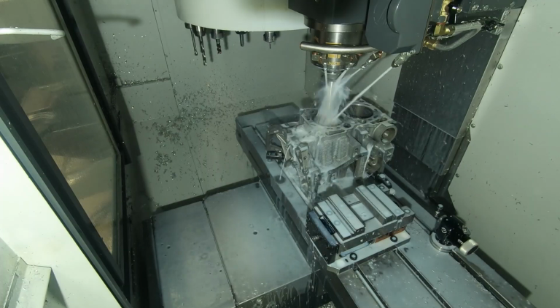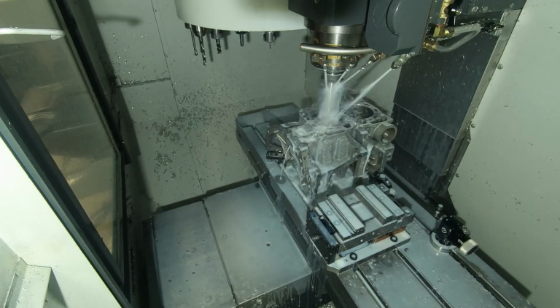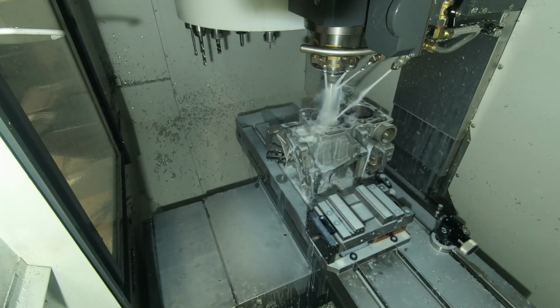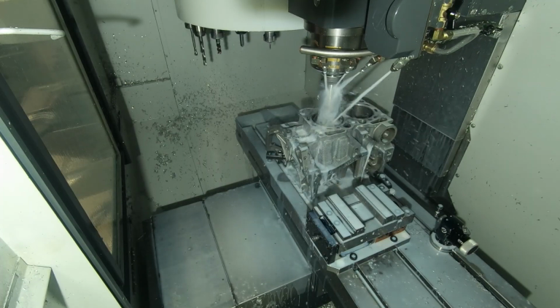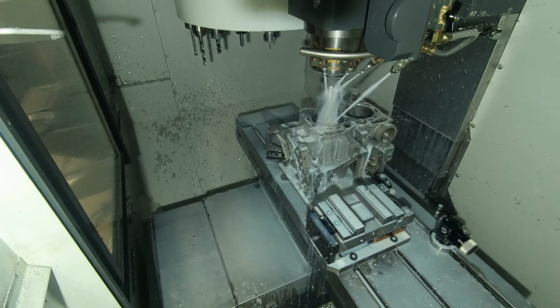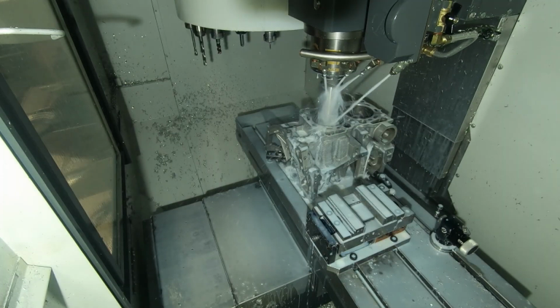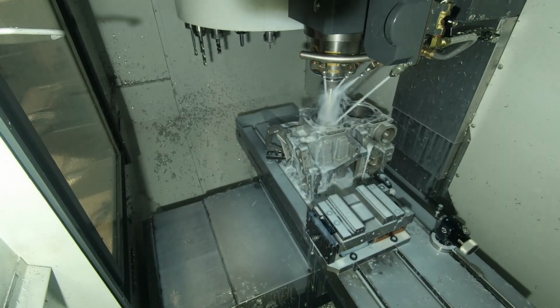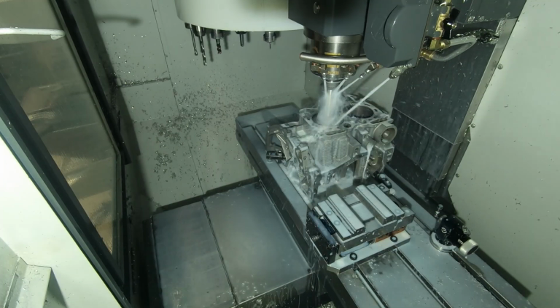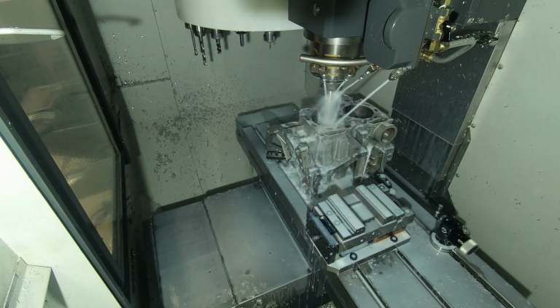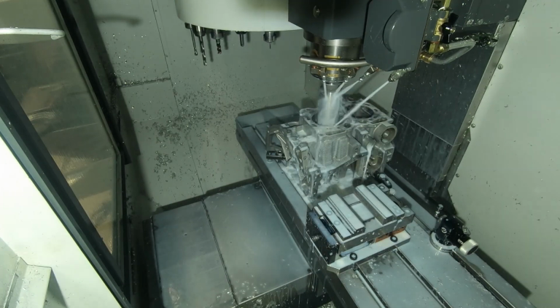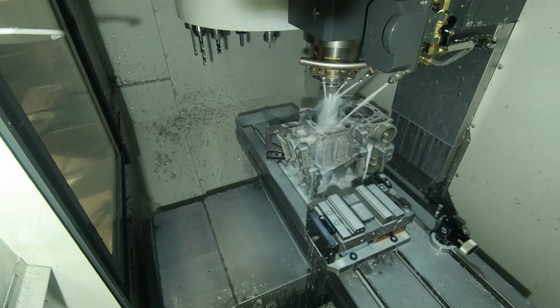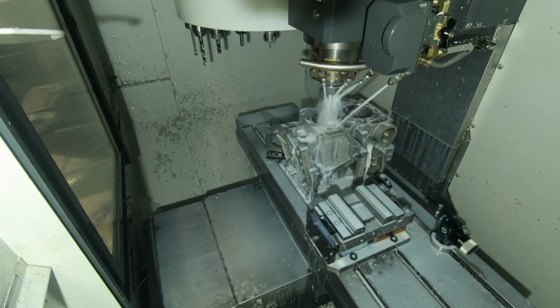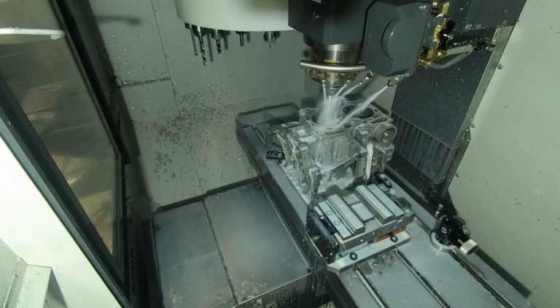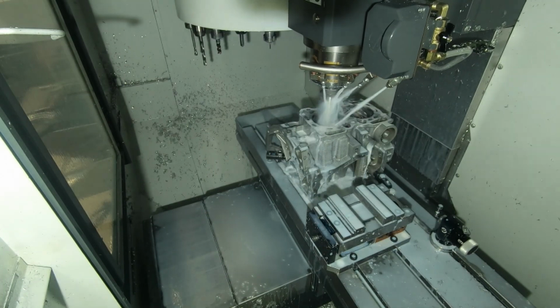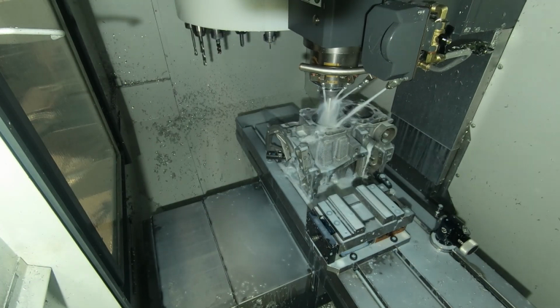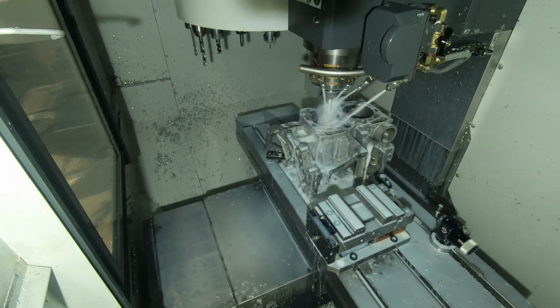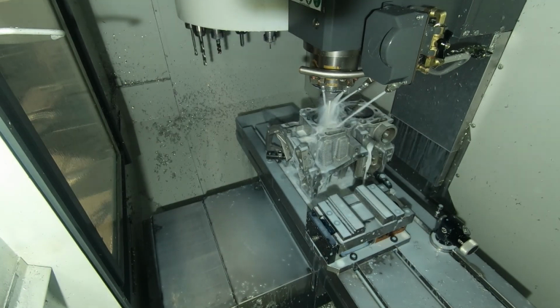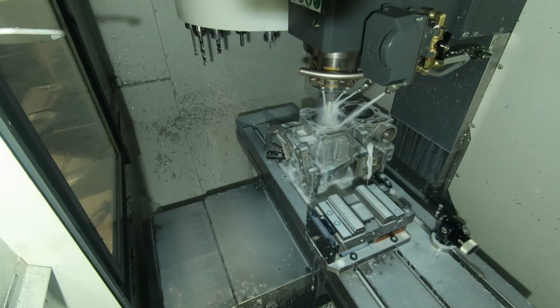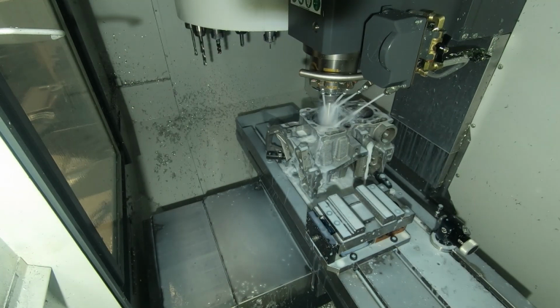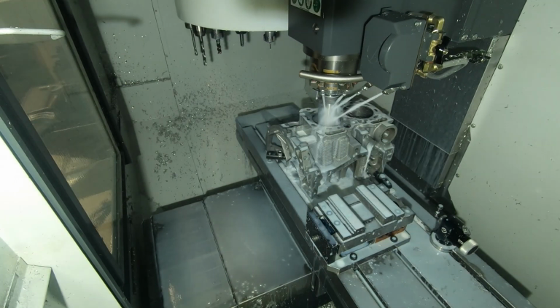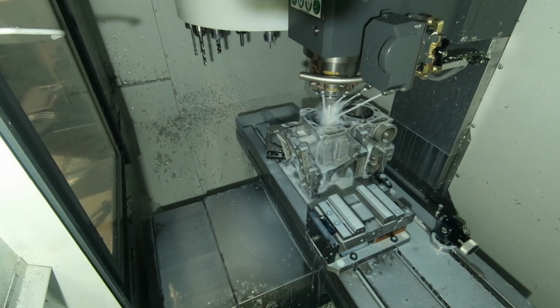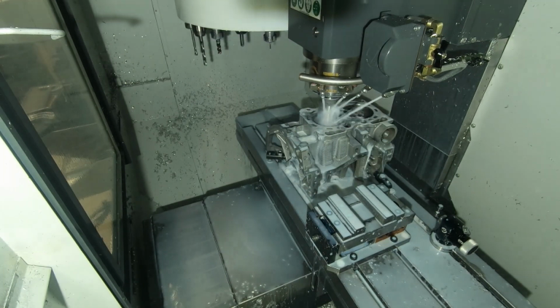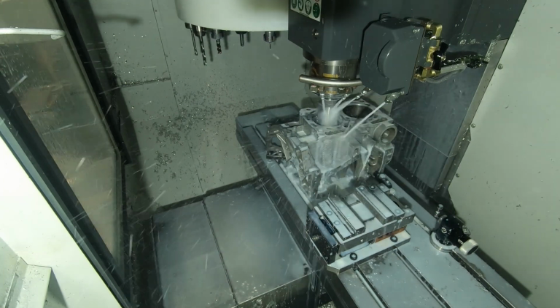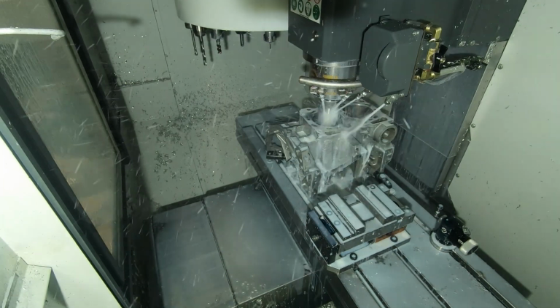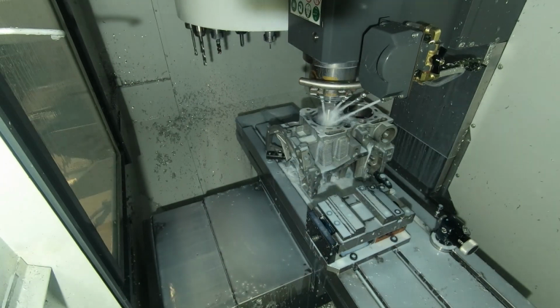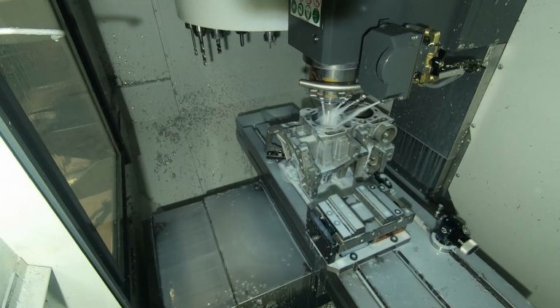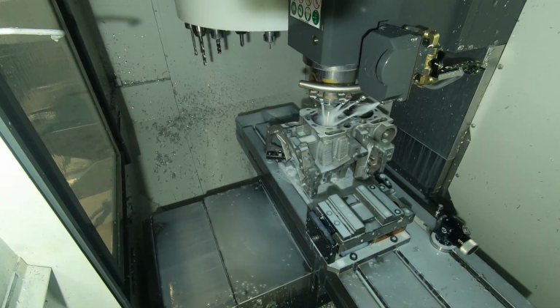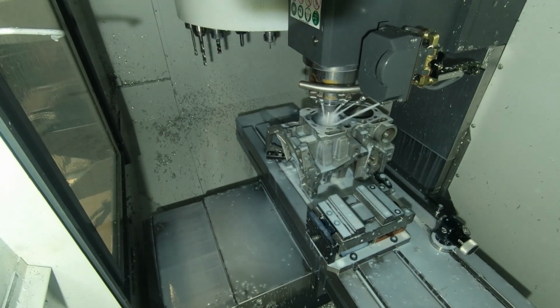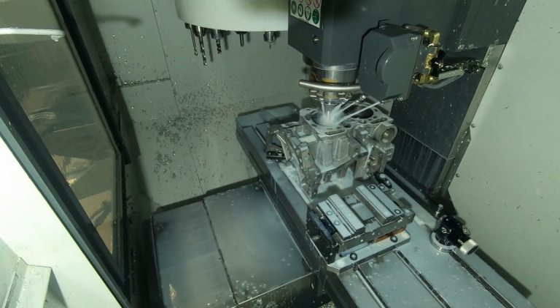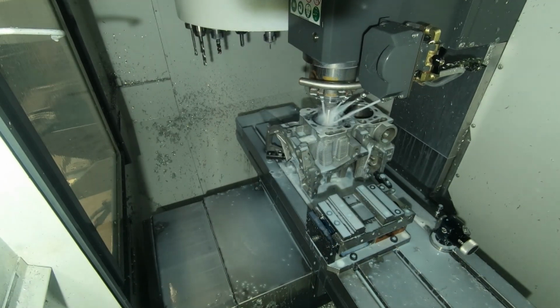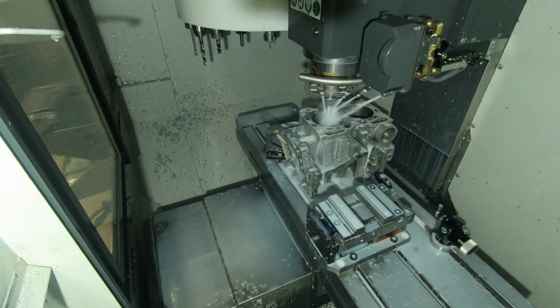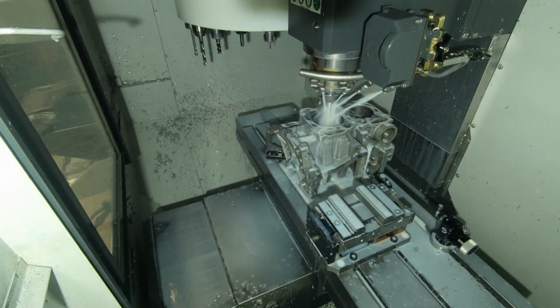One complete bore run takes about three minutes, which is super fast because we work with cooling.